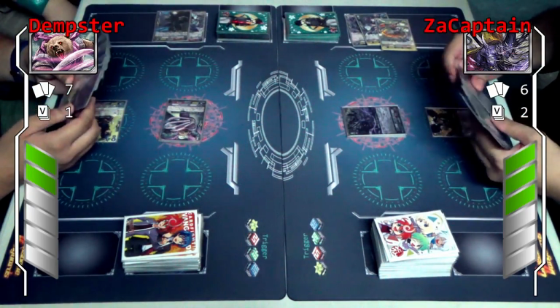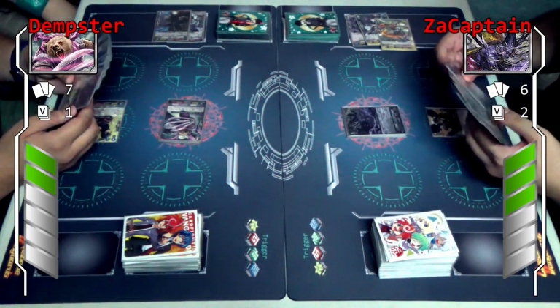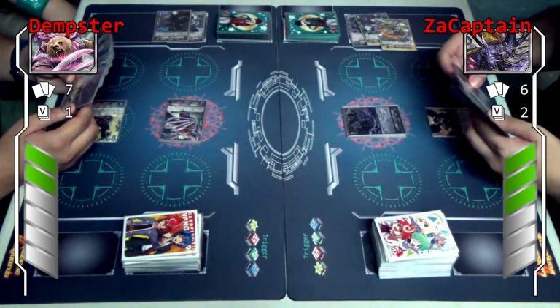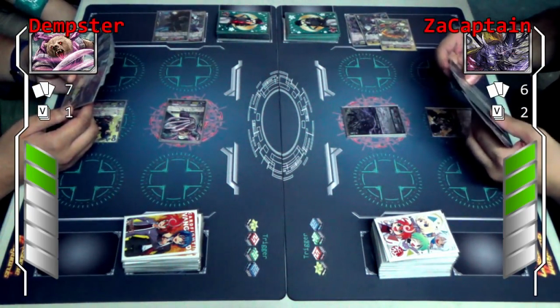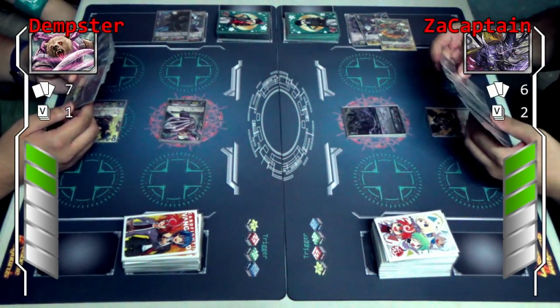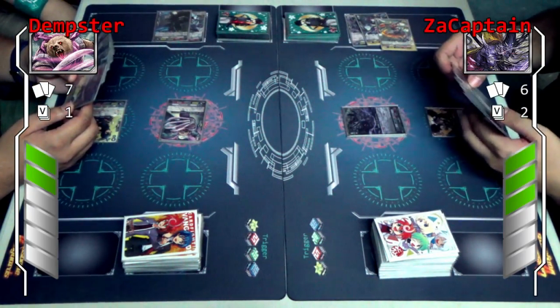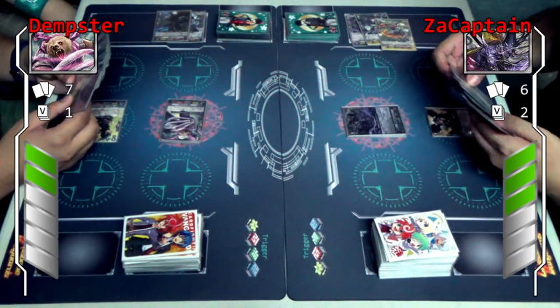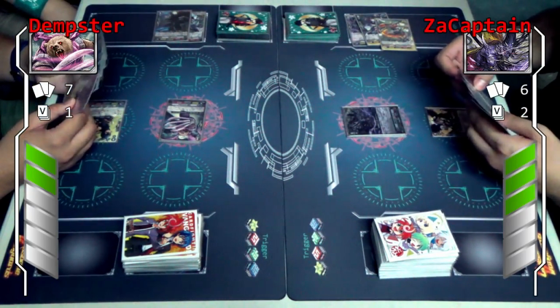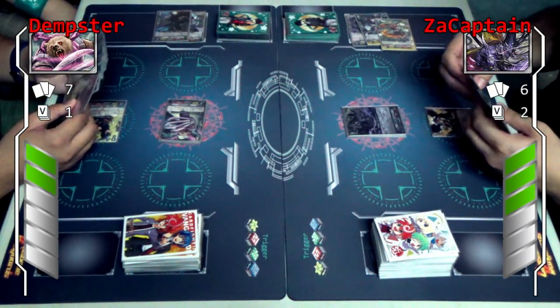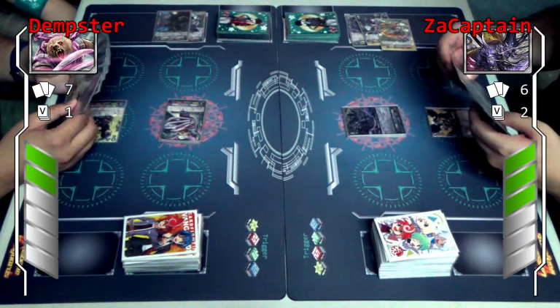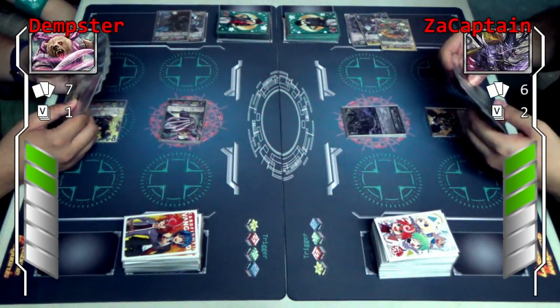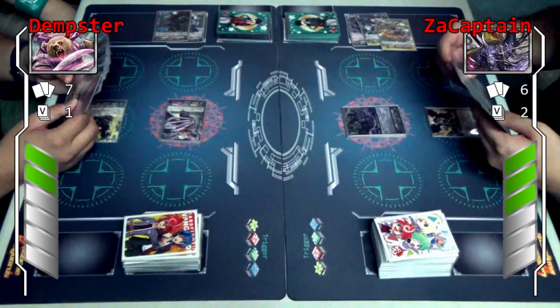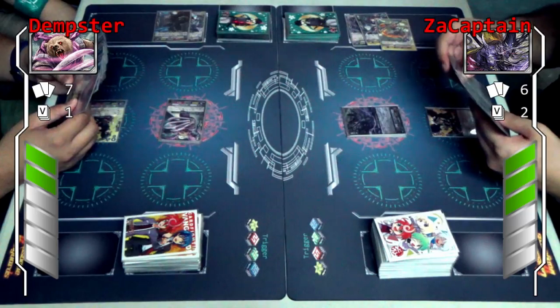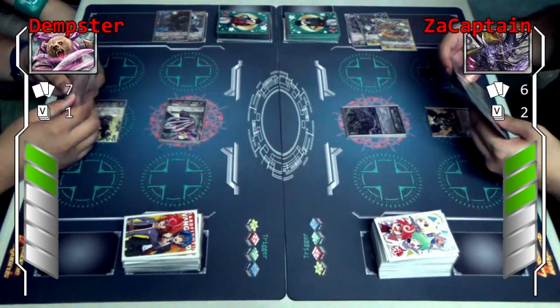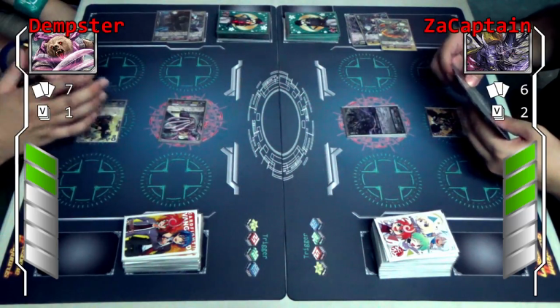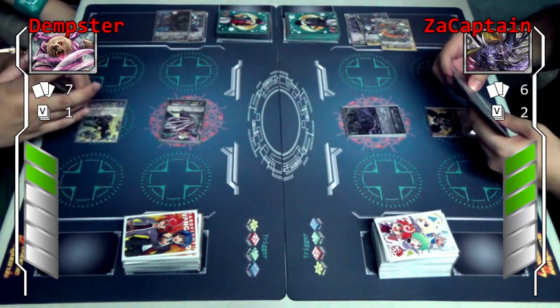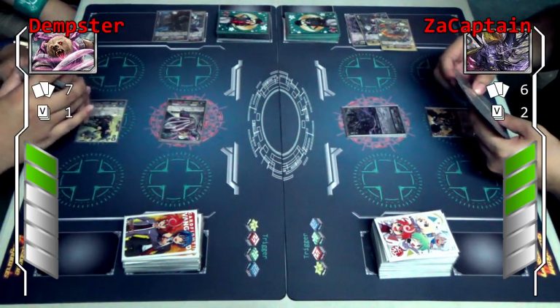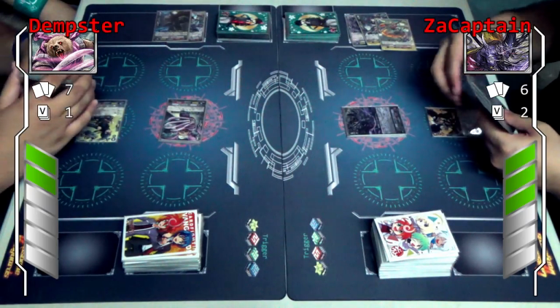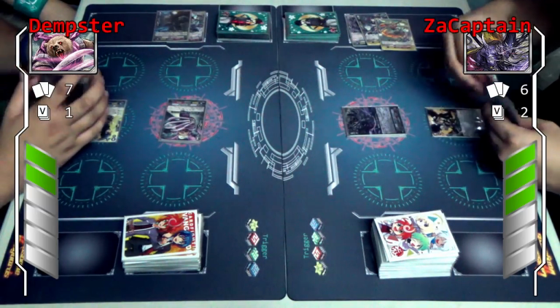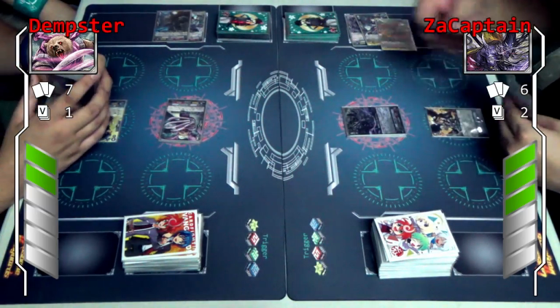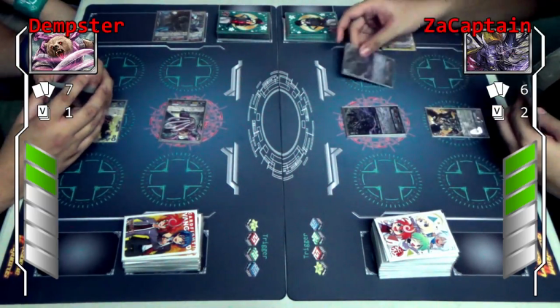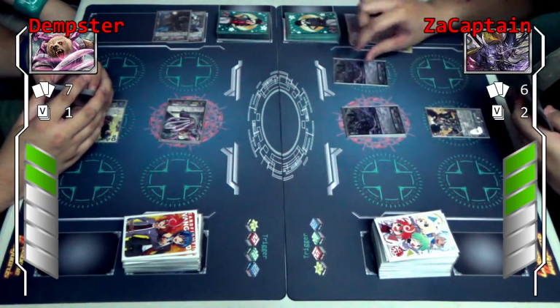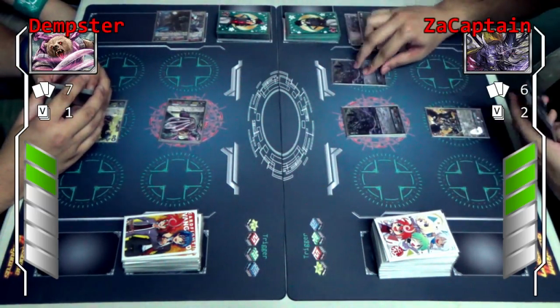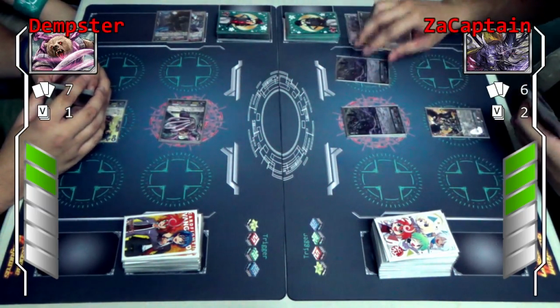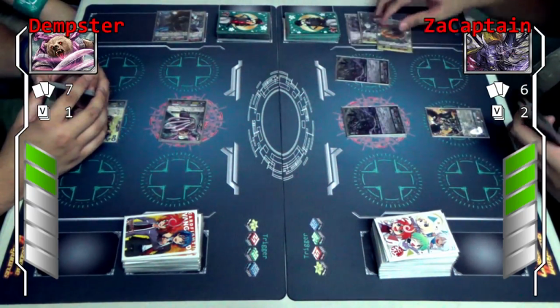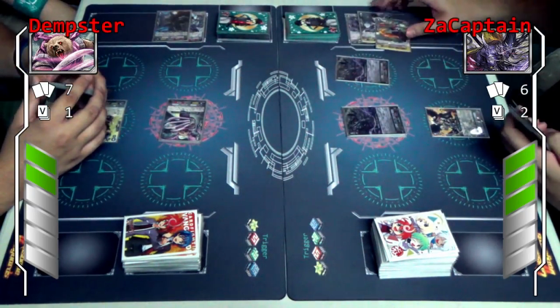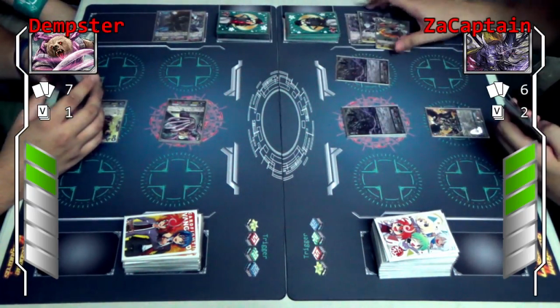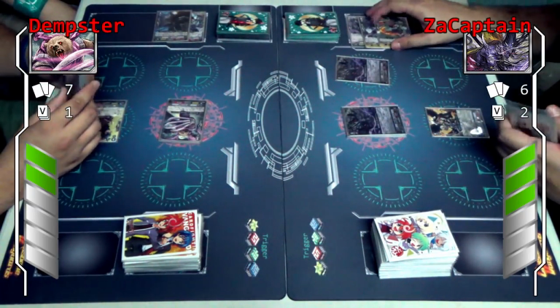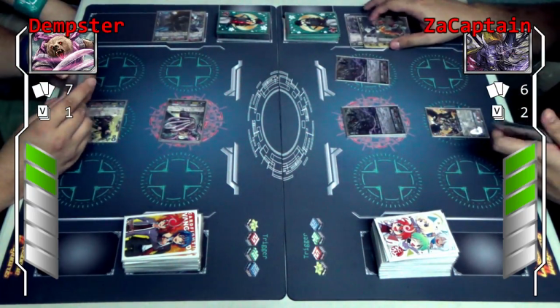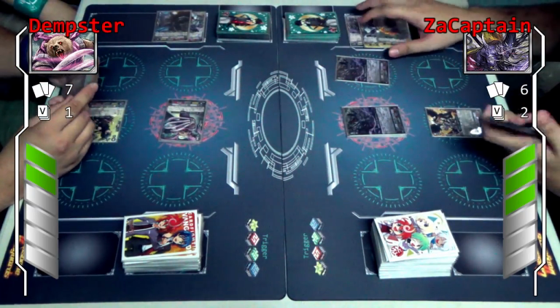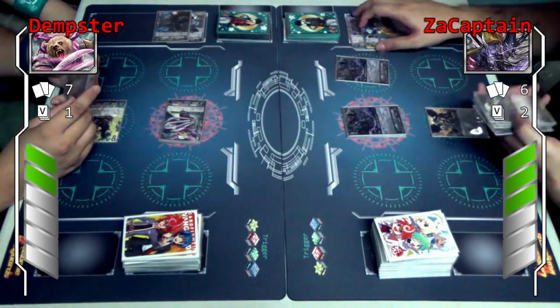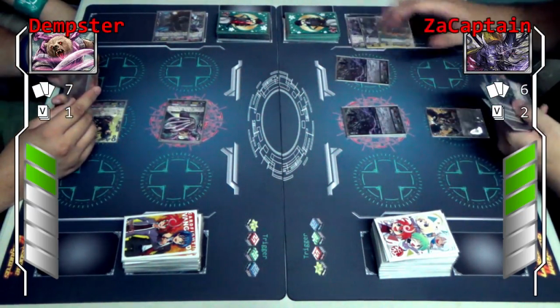I have to try and call something. Call your heal triggers. I'll call not Yasui — actually, I'll call Yasui.